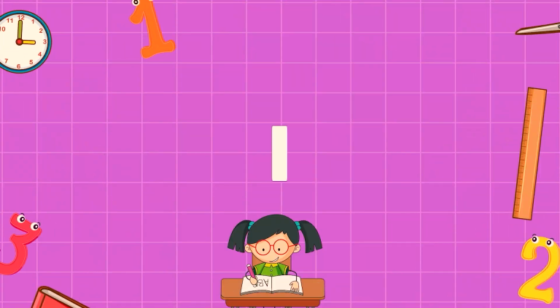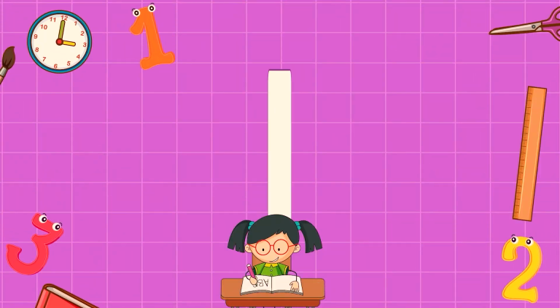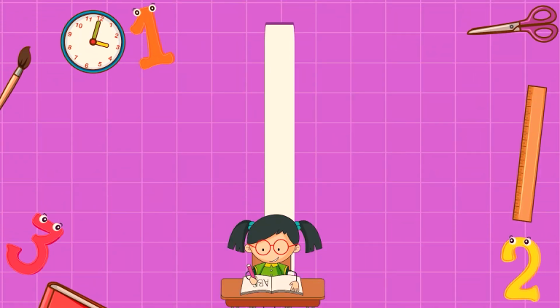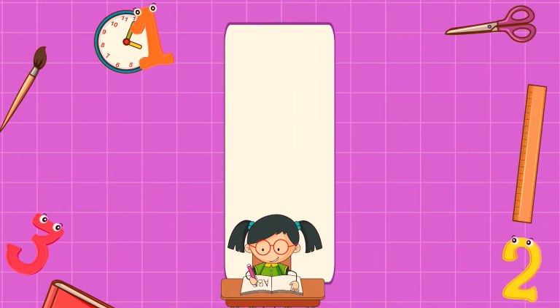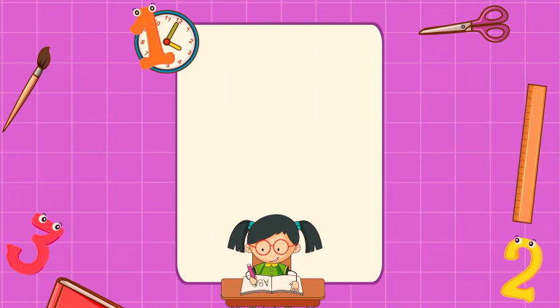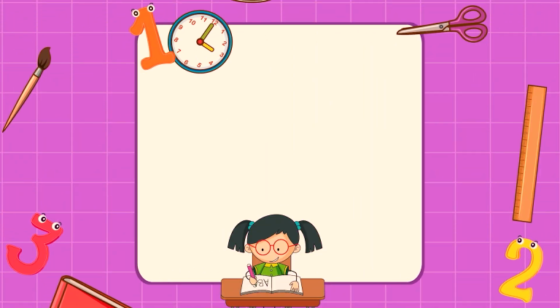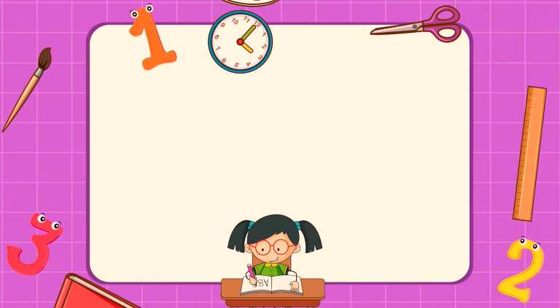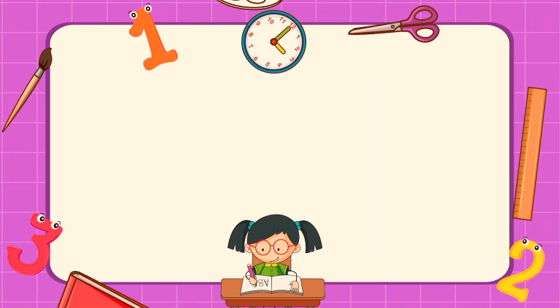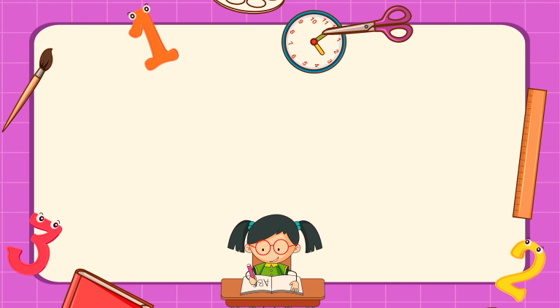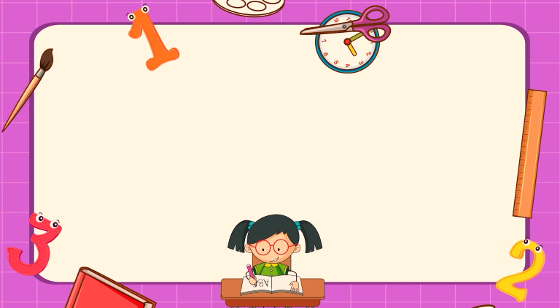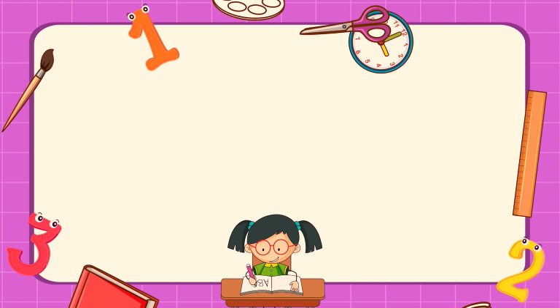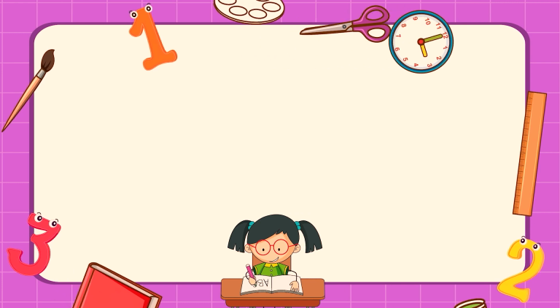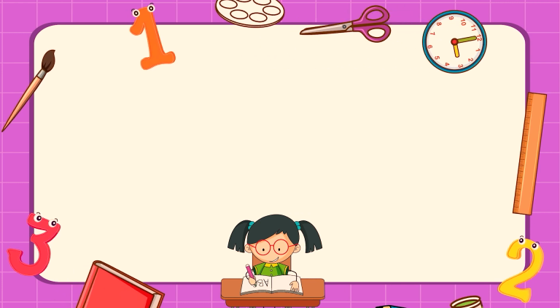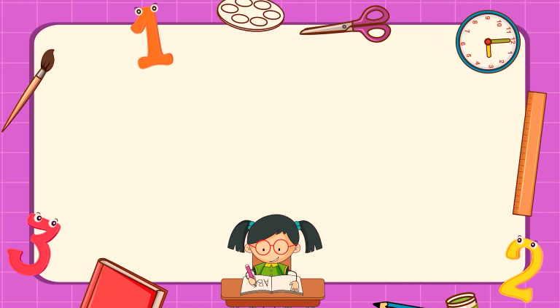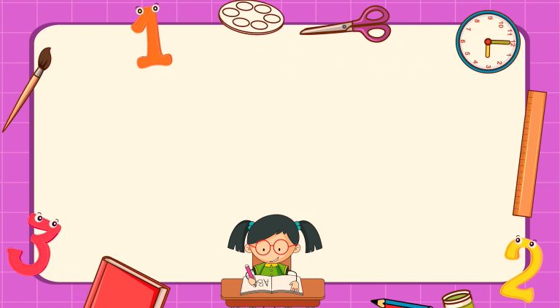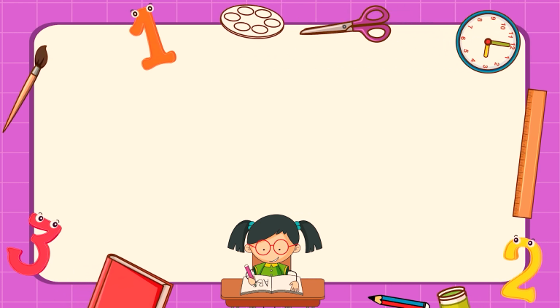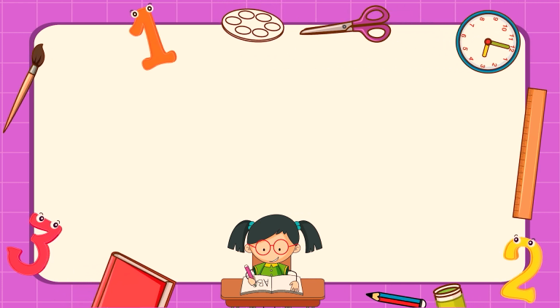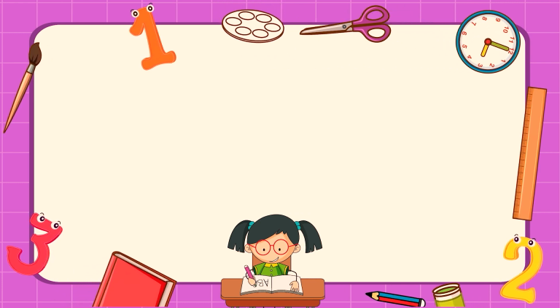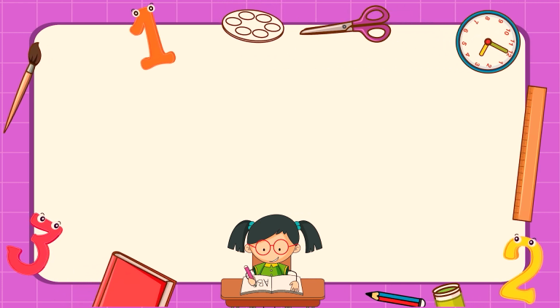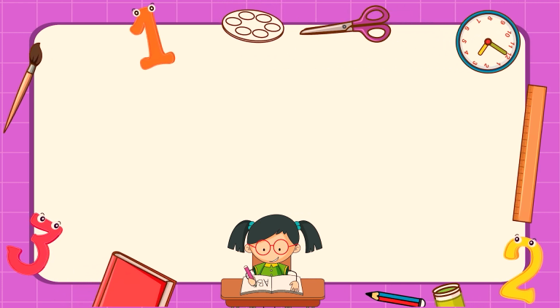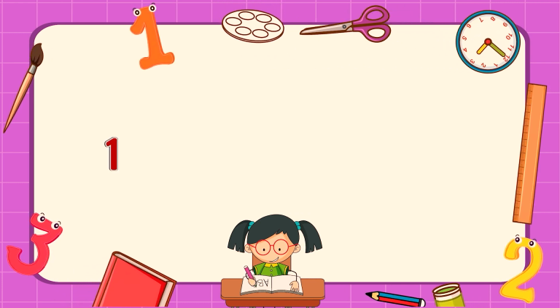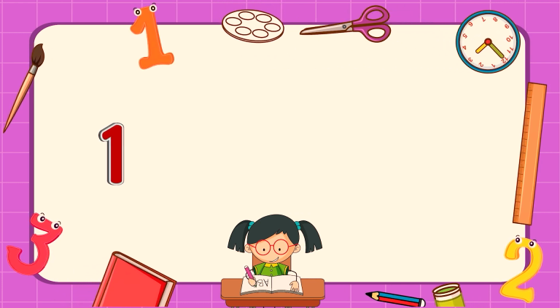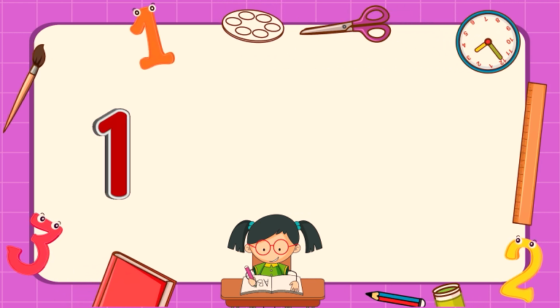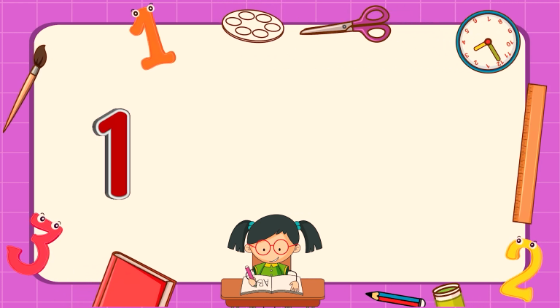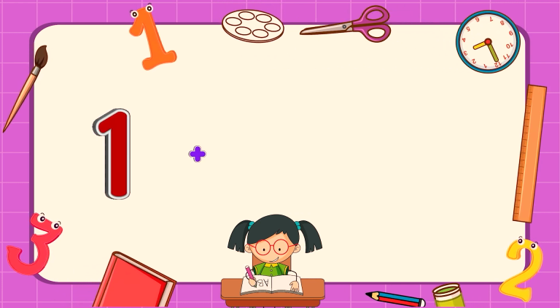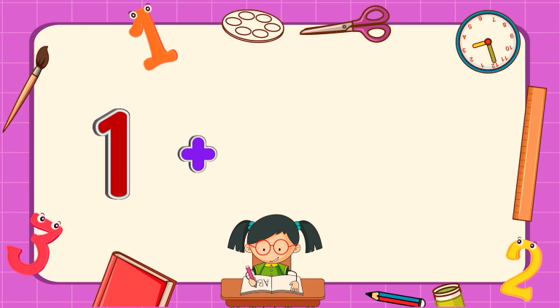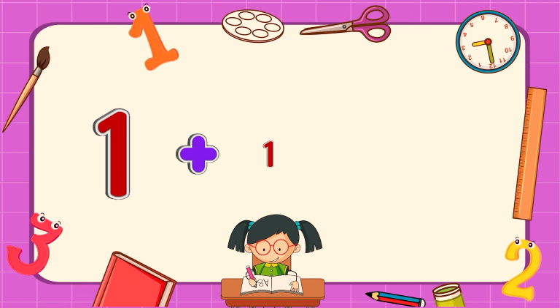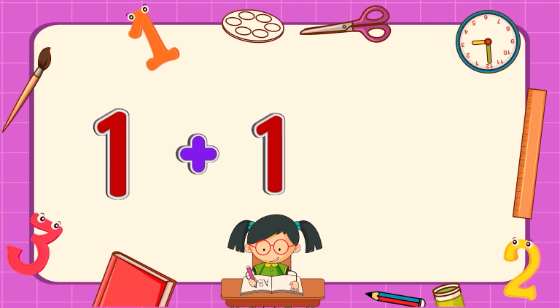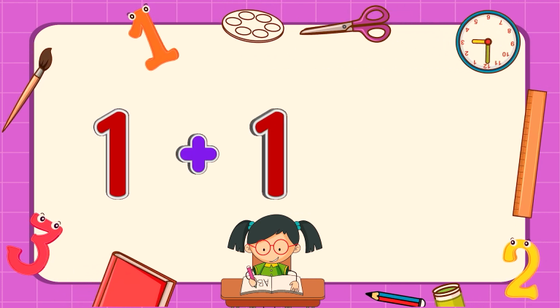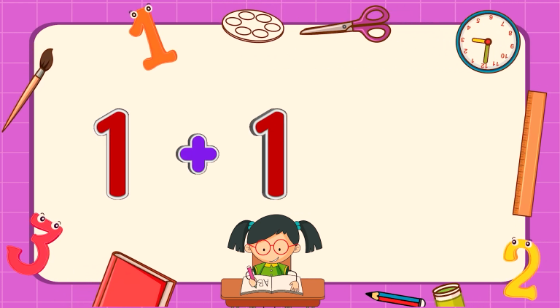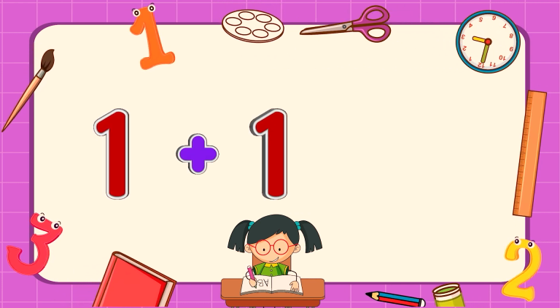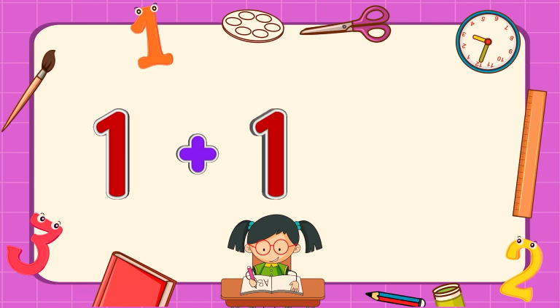Hey guys! Let's learn how to add numbers. One plus one equals two.